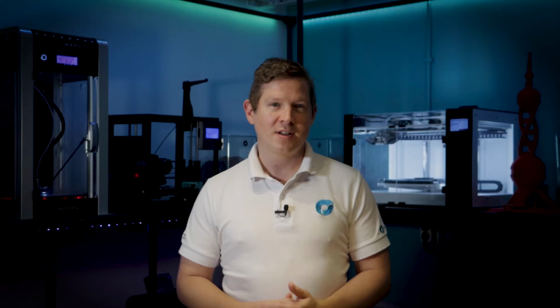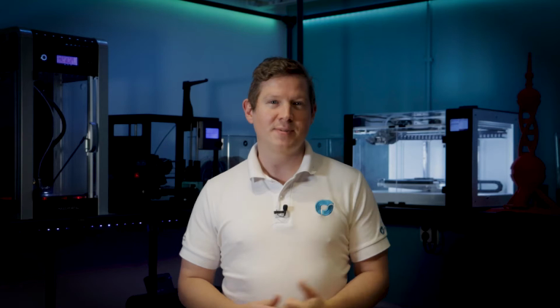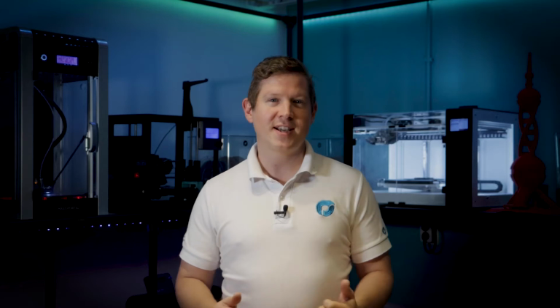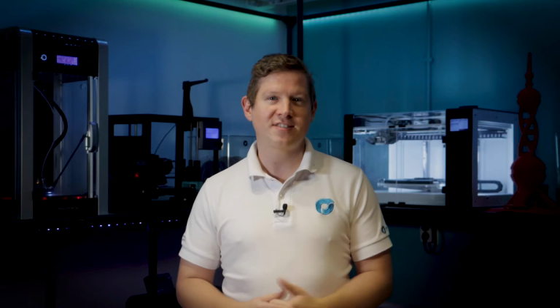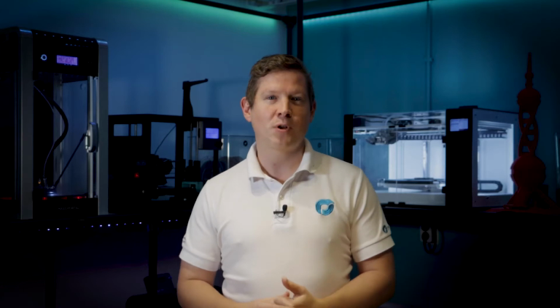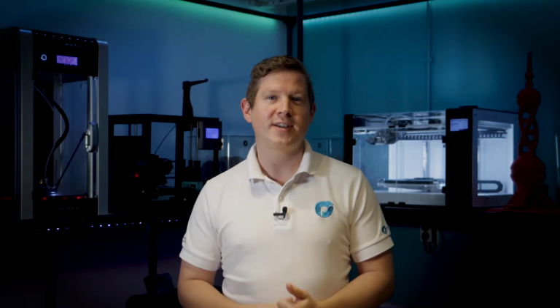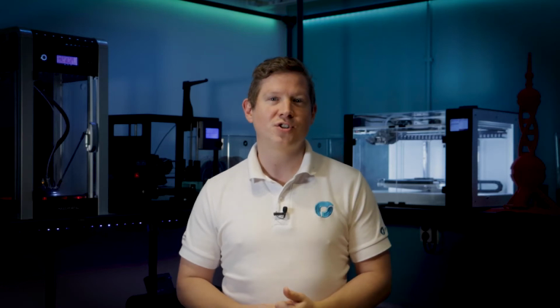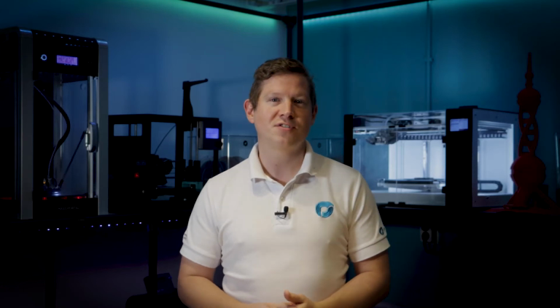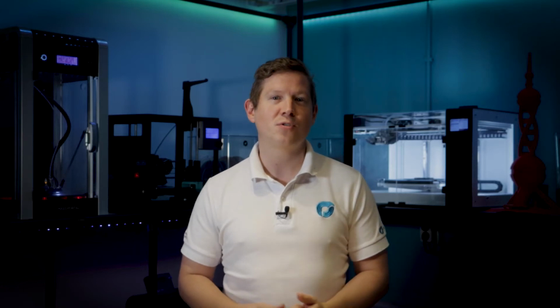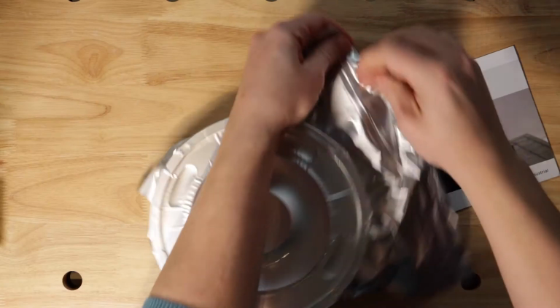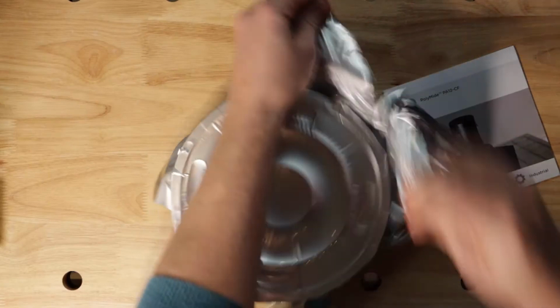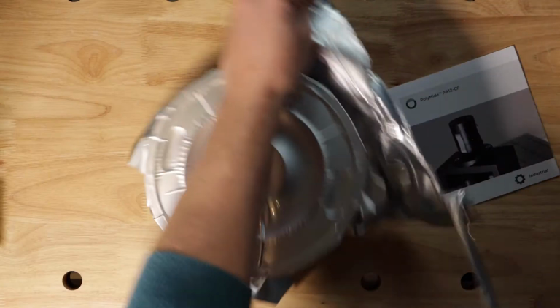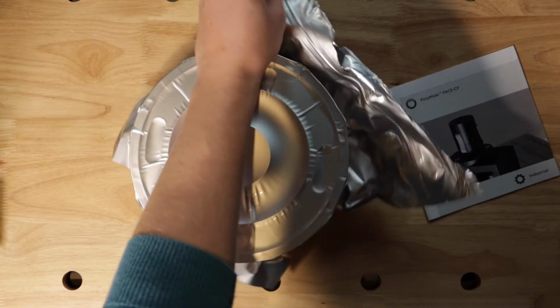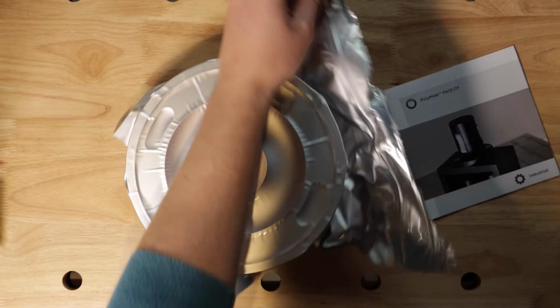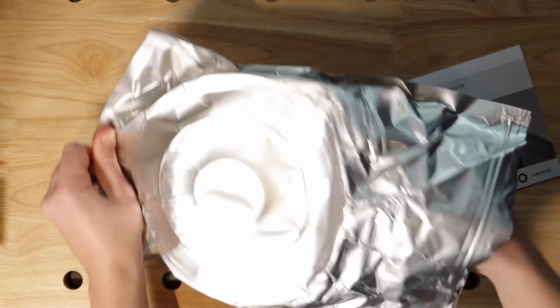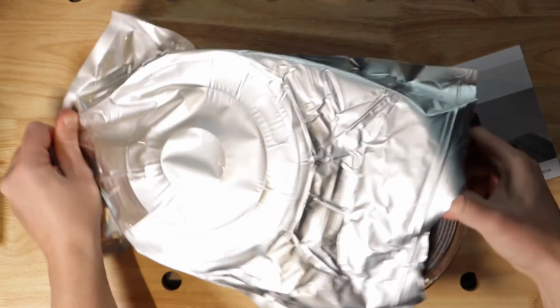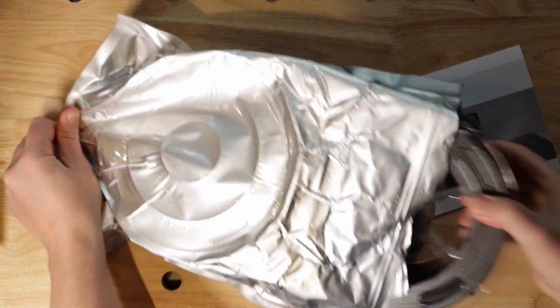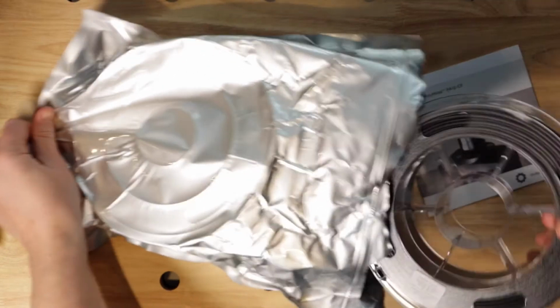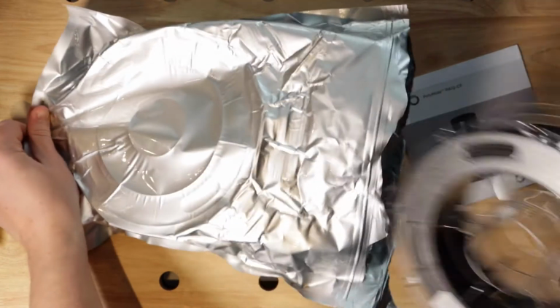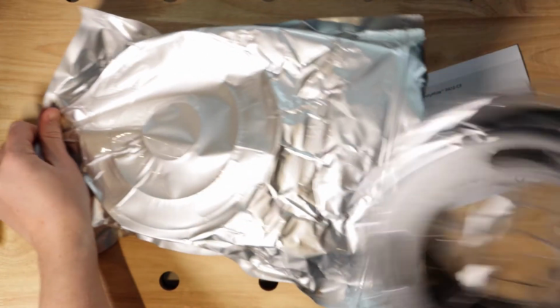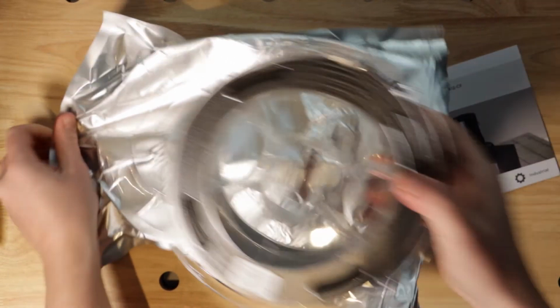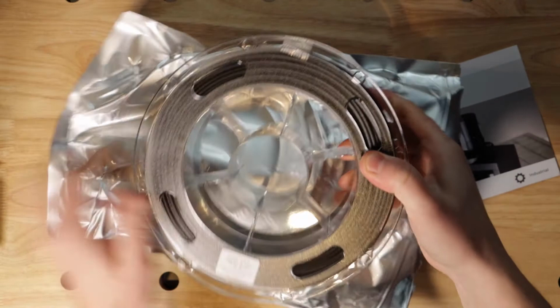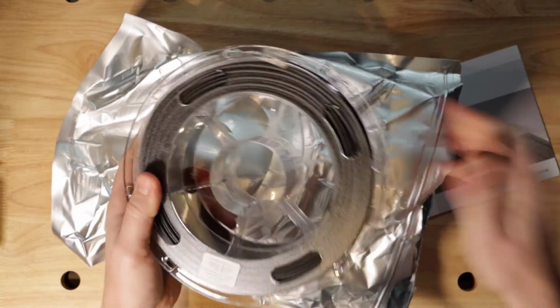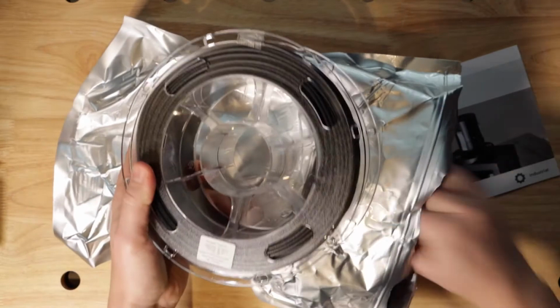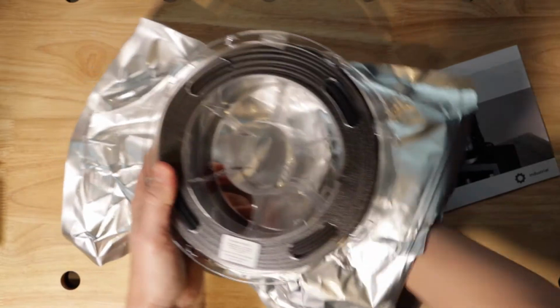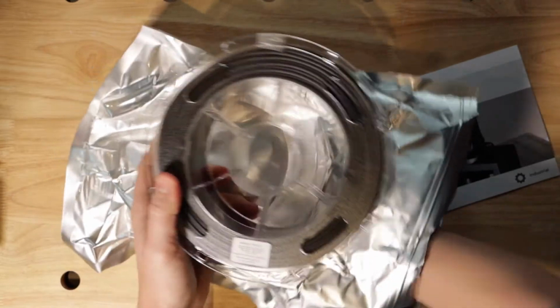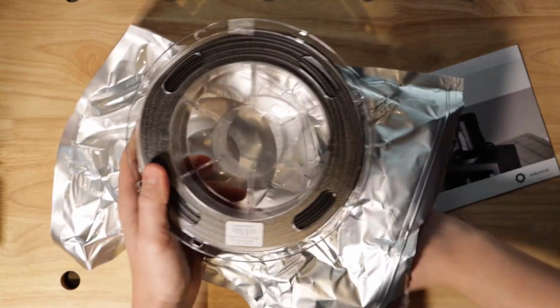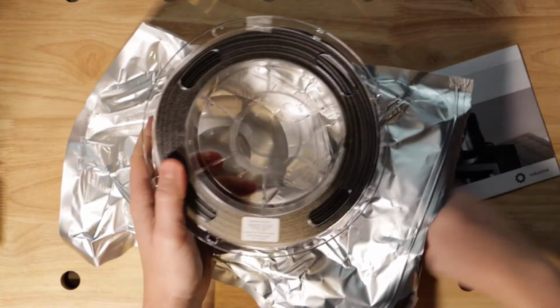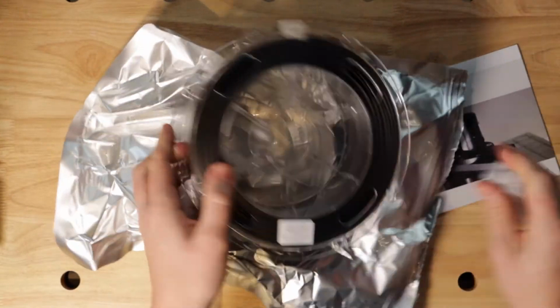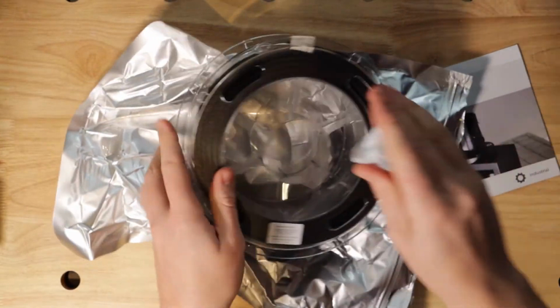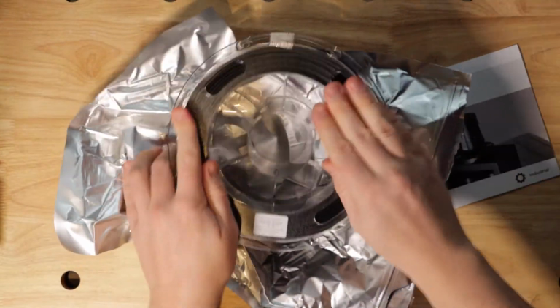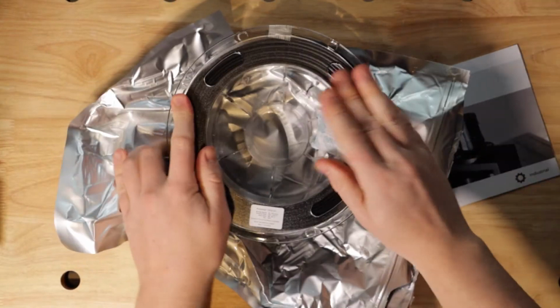To mitigate this, Polymaker ensures that all filaments arrive to customers completely dry and vacuum sealed inside a foil bag with a desiccant.